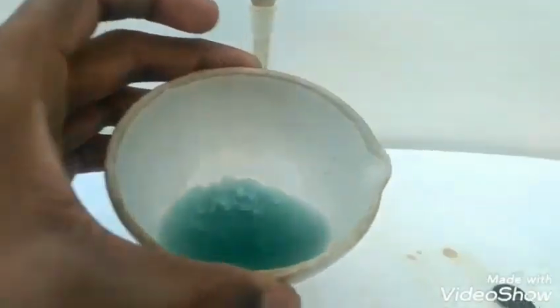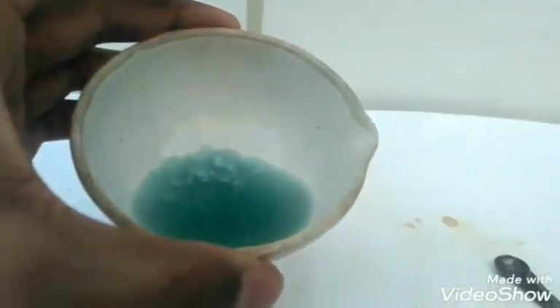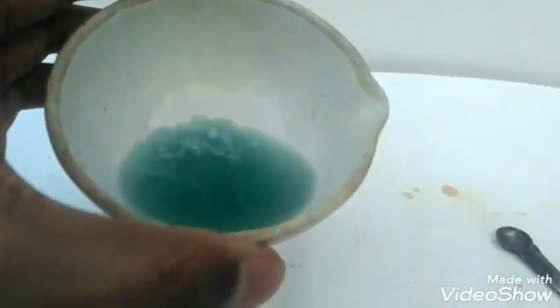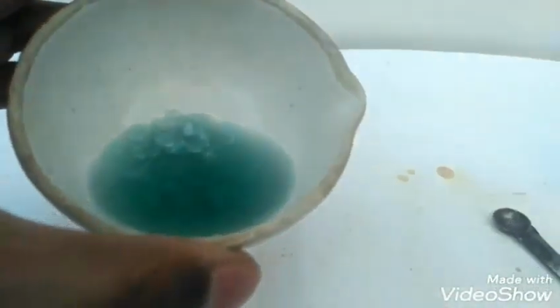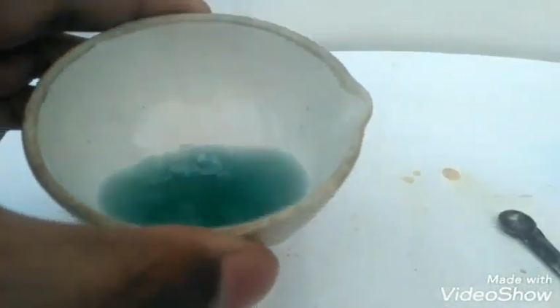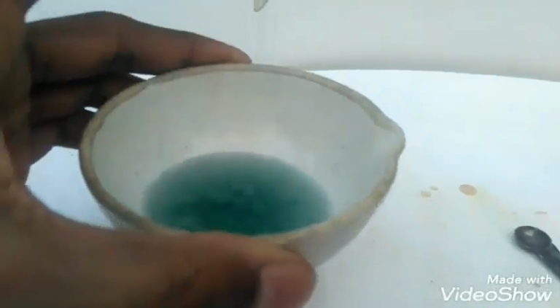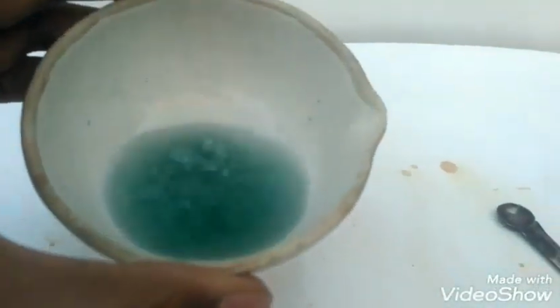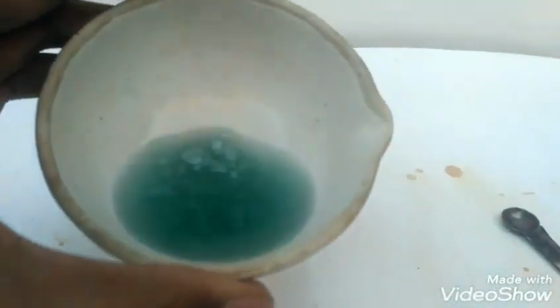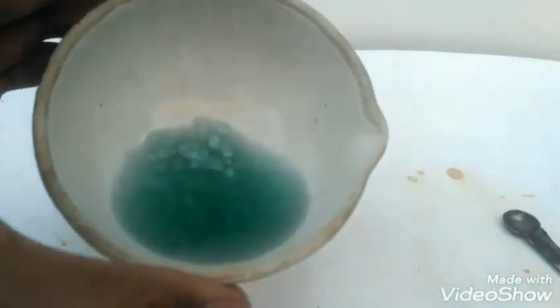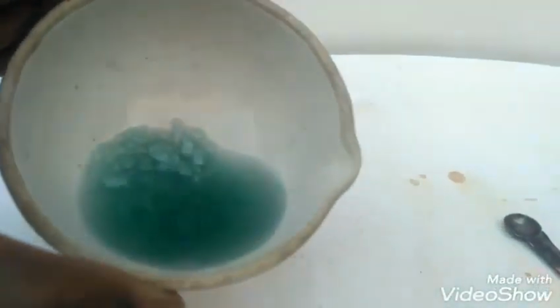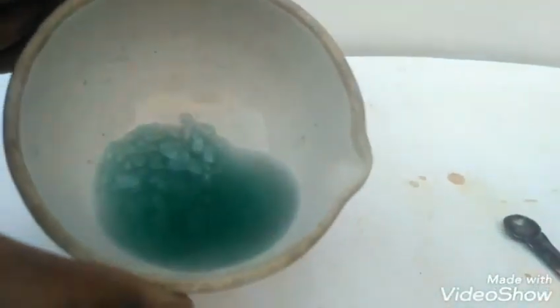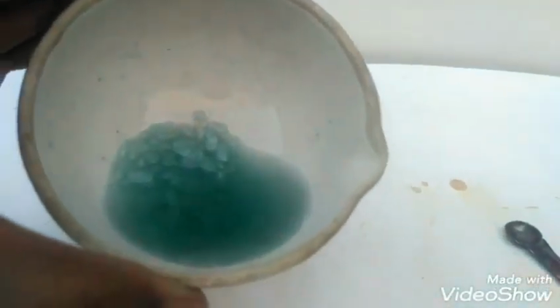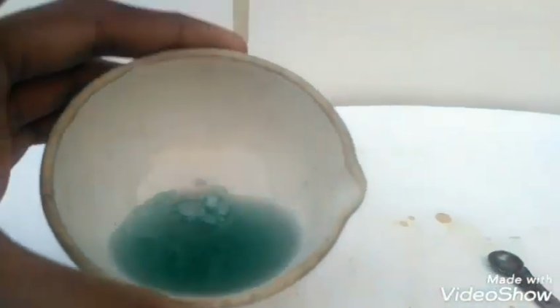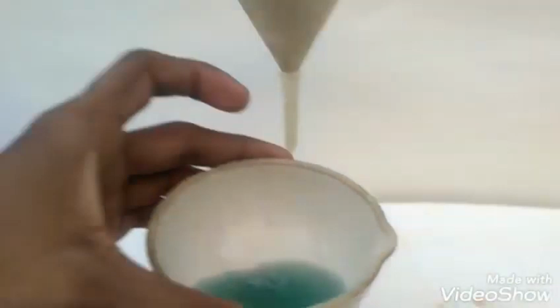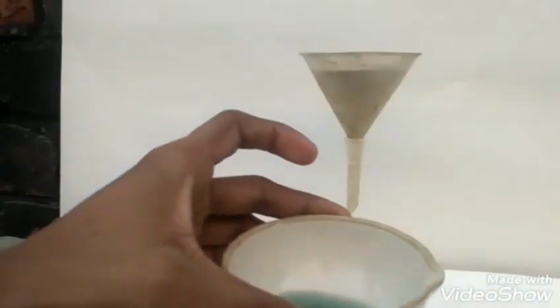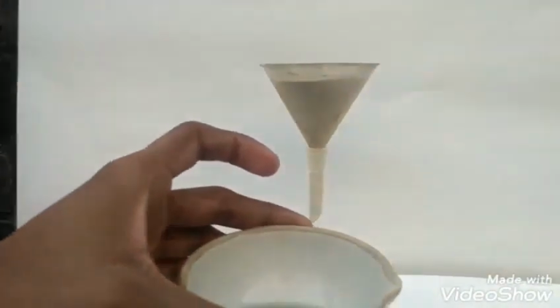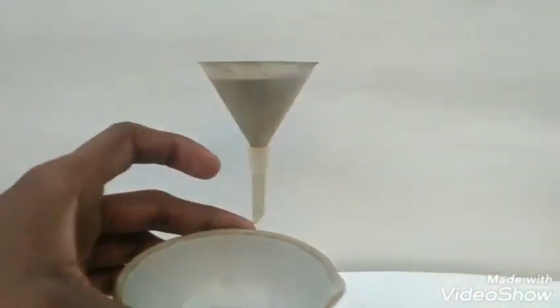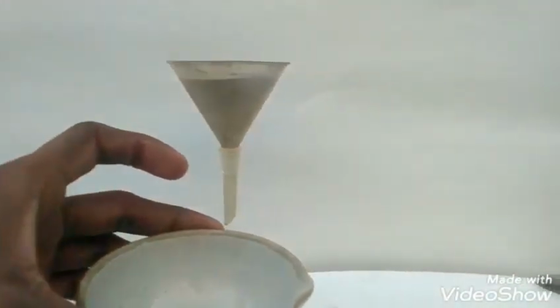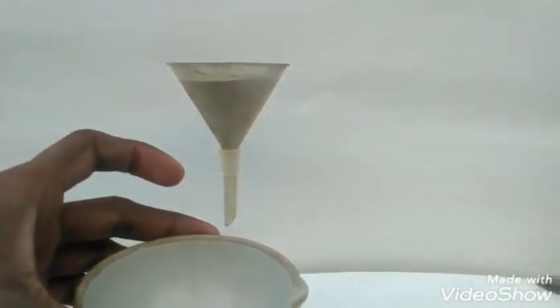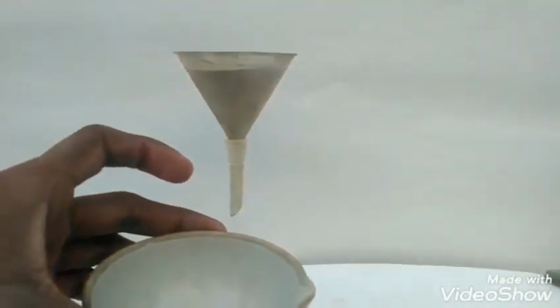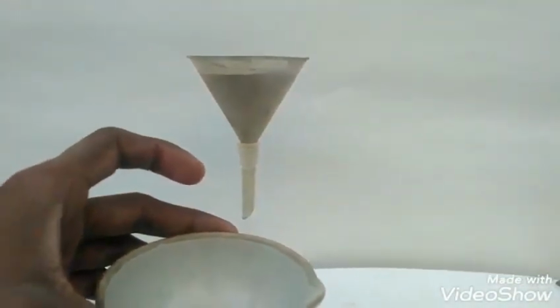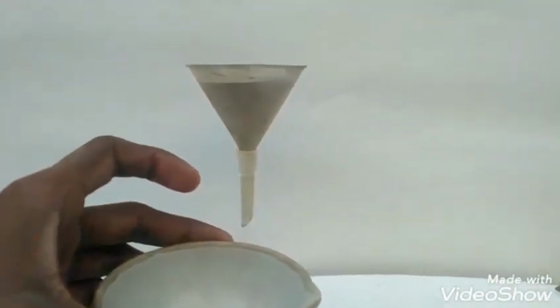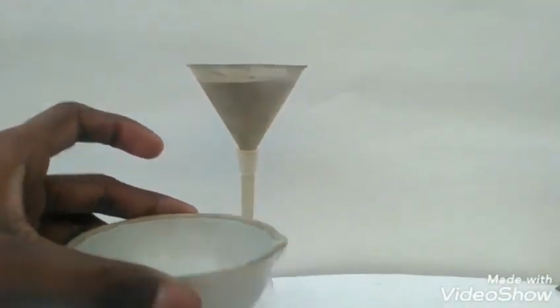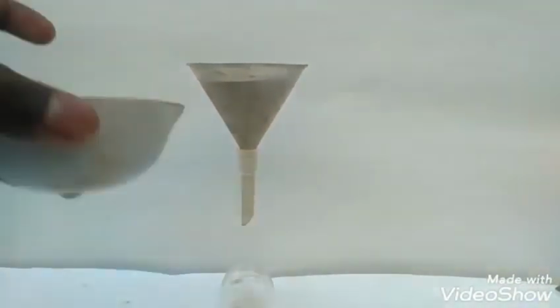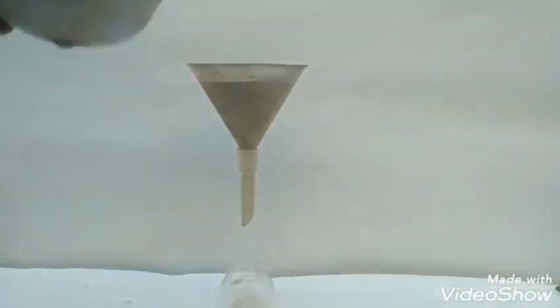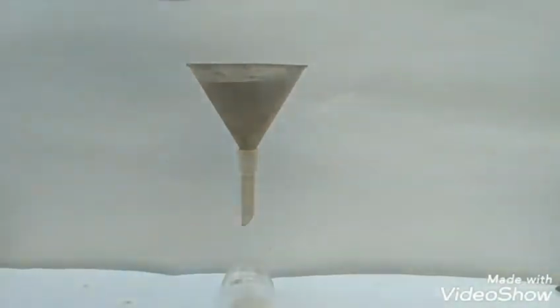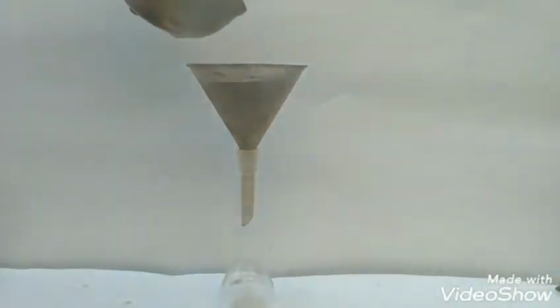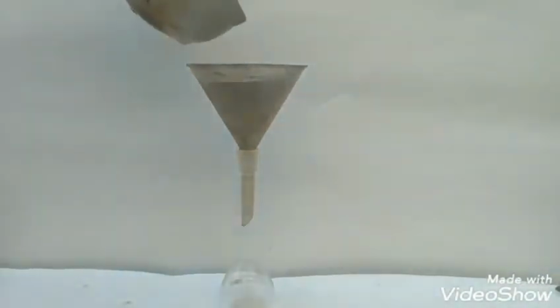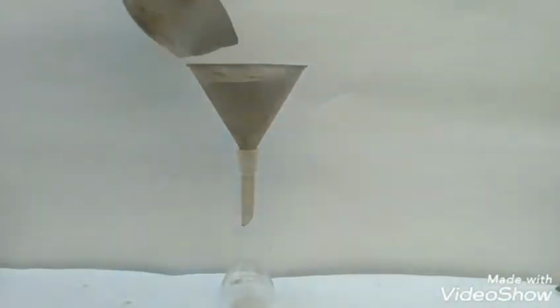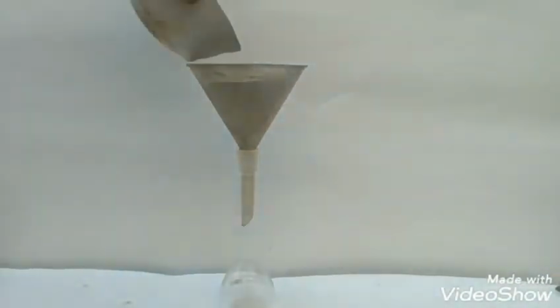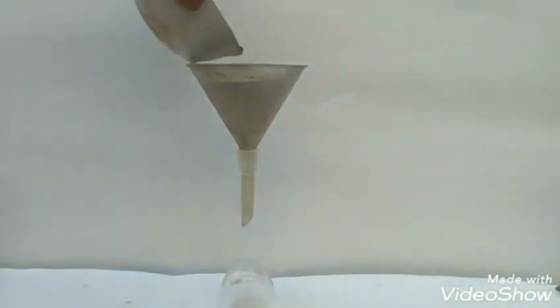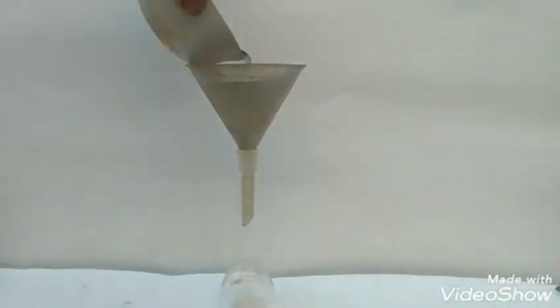Now after a few hours of crystallization, these crystals have been formed.